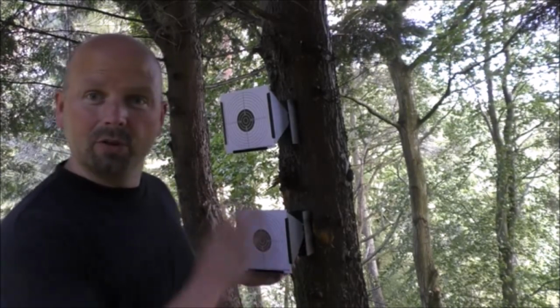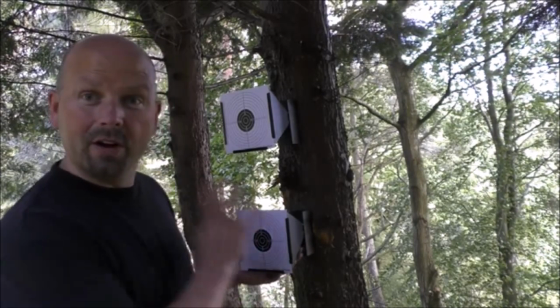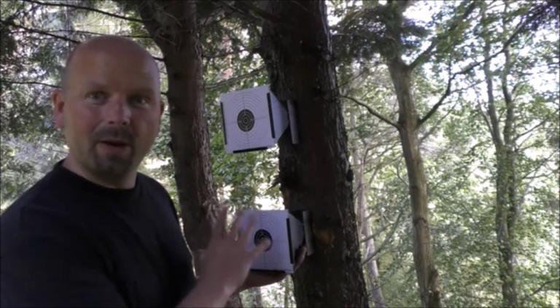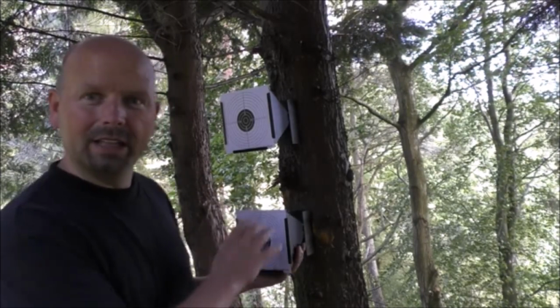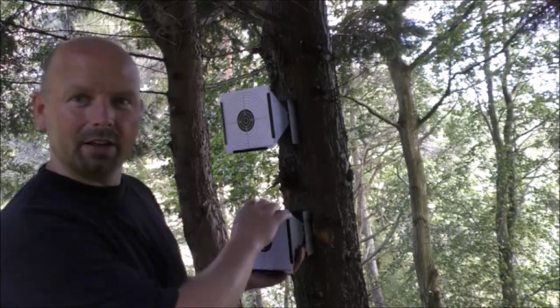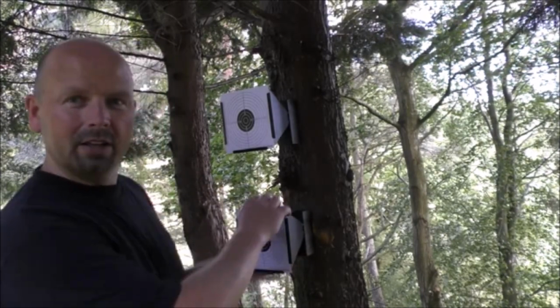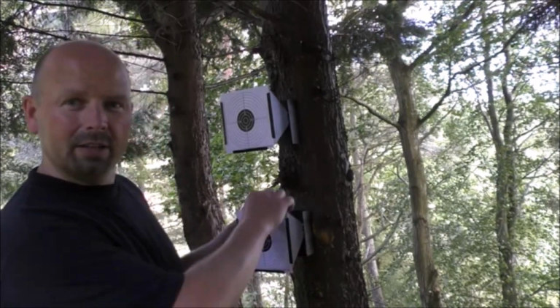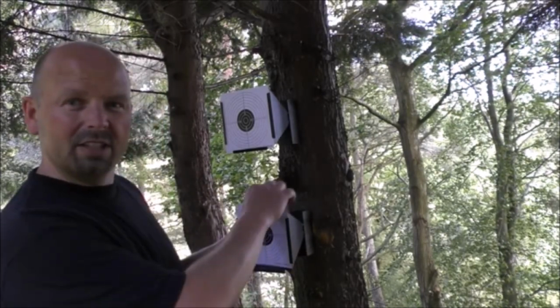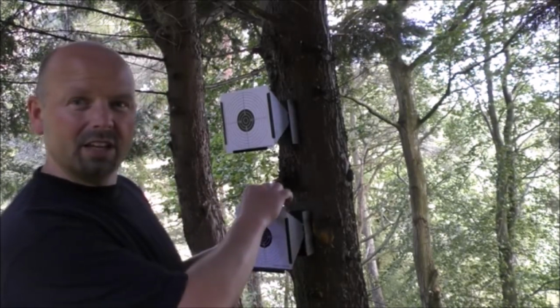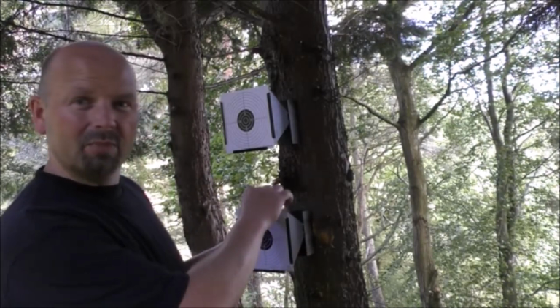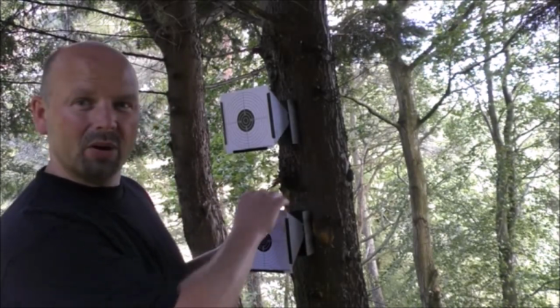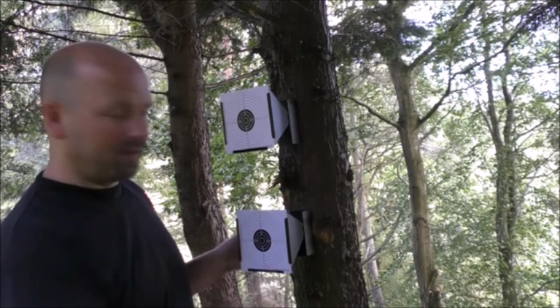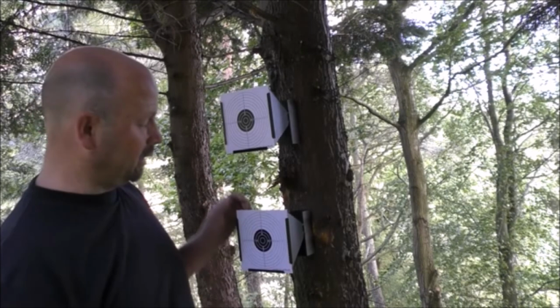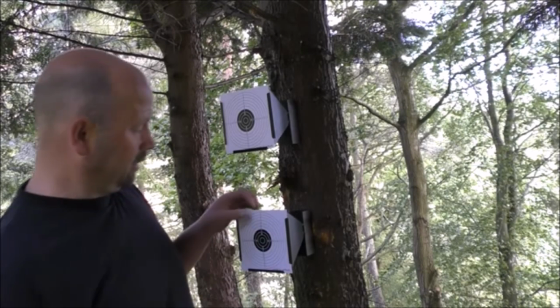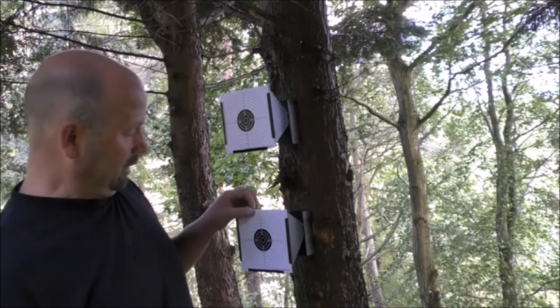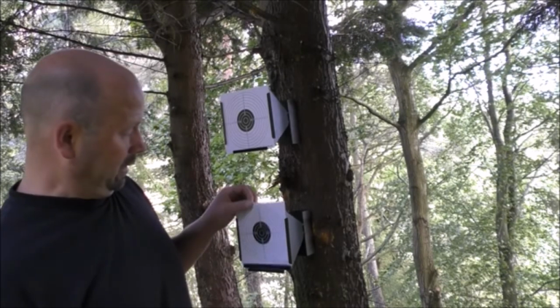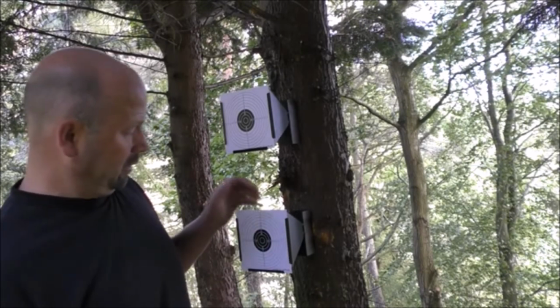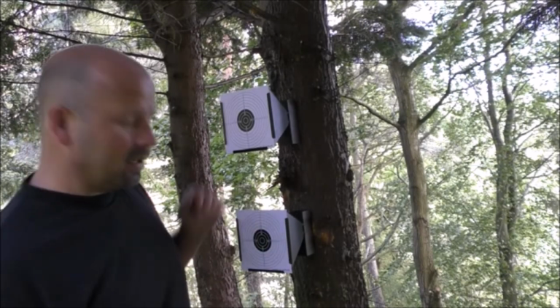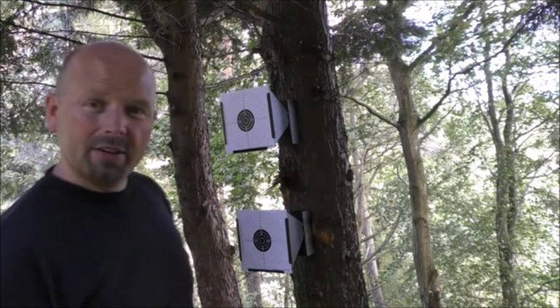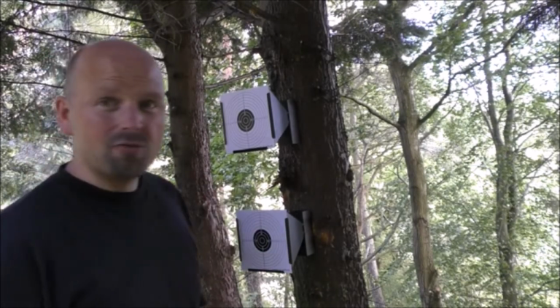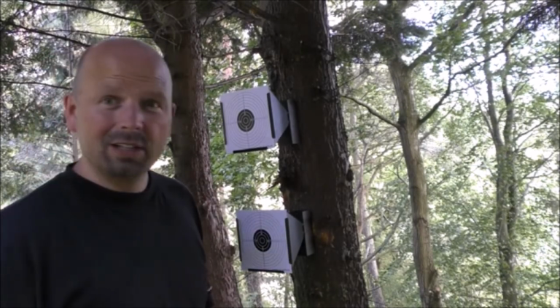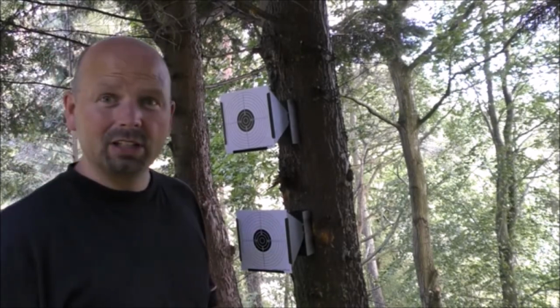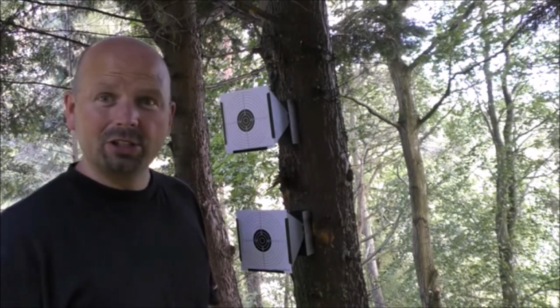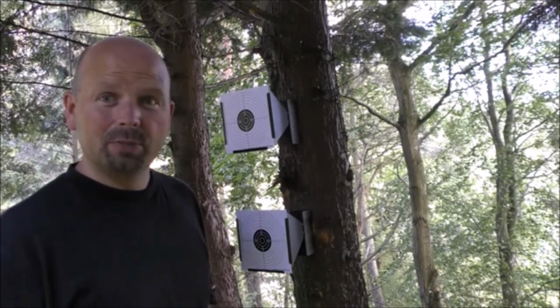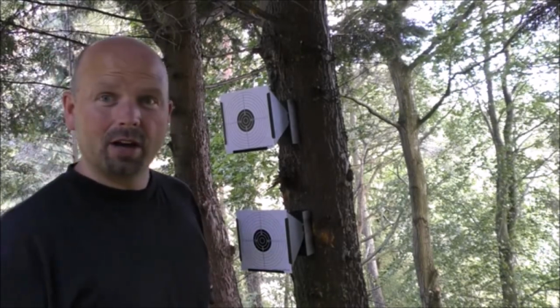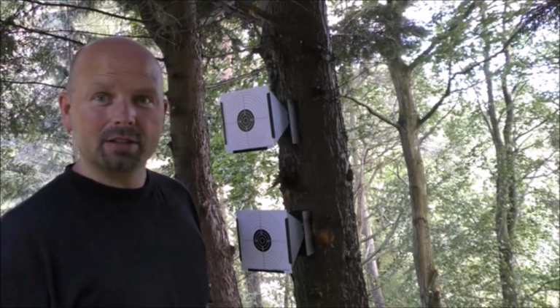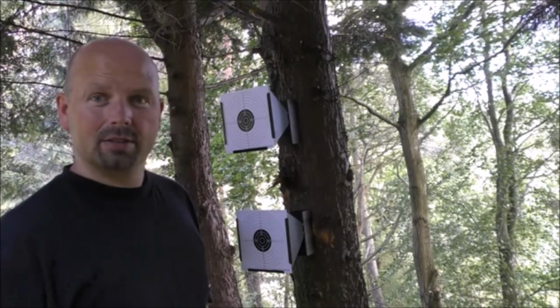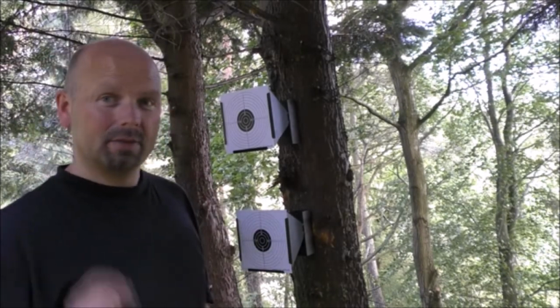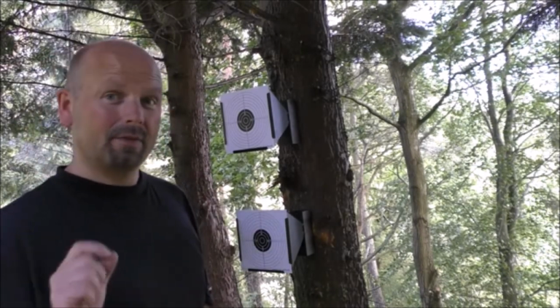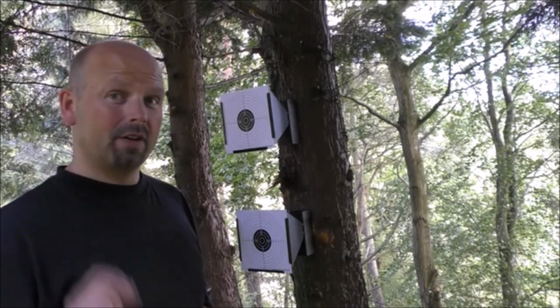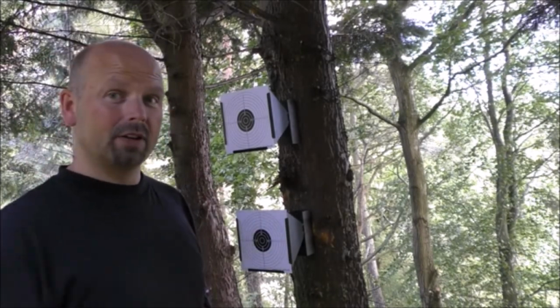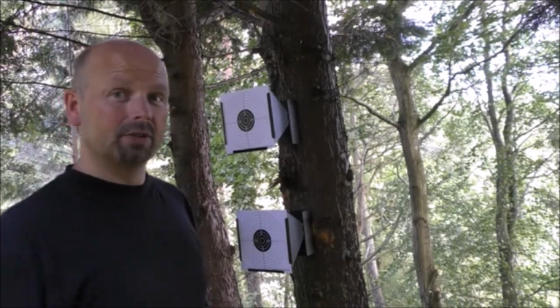They go very well together — these fit in perfectly and they're really cheap targets. Very good value.